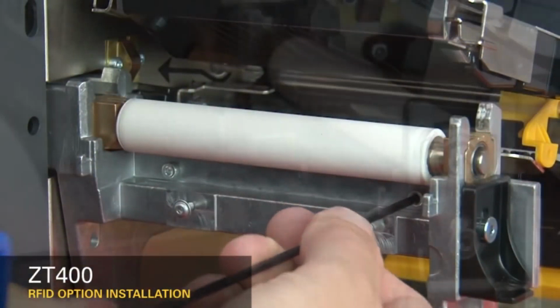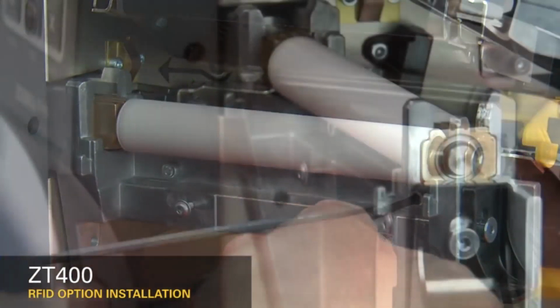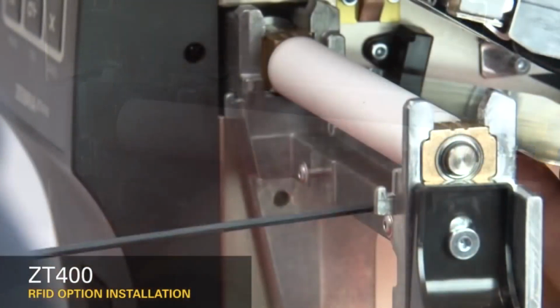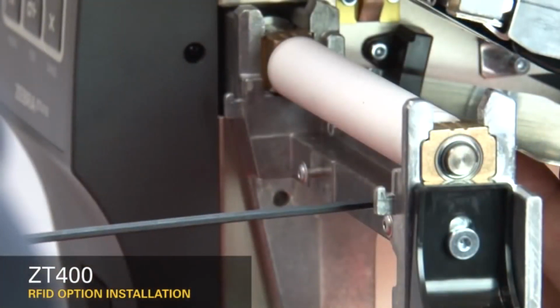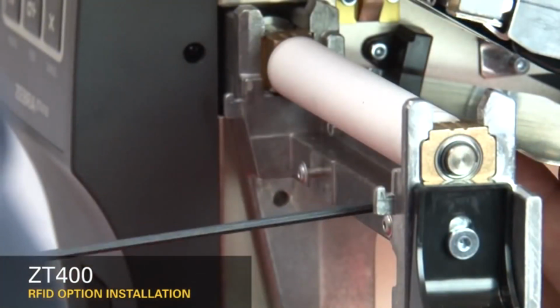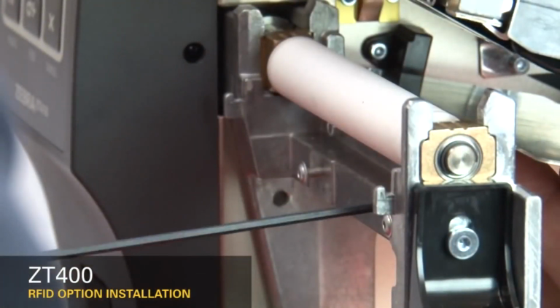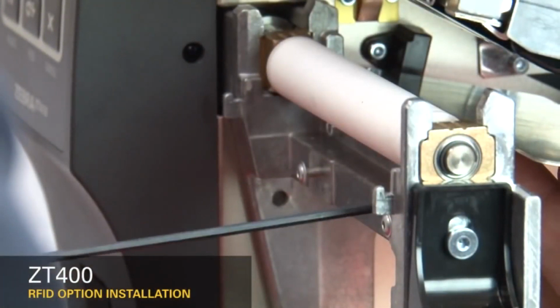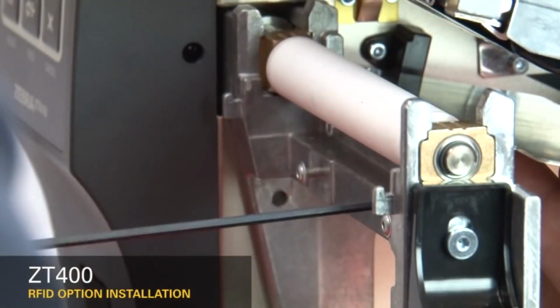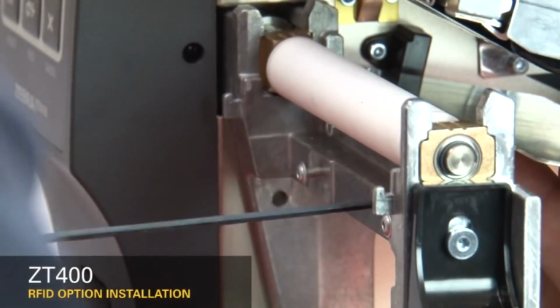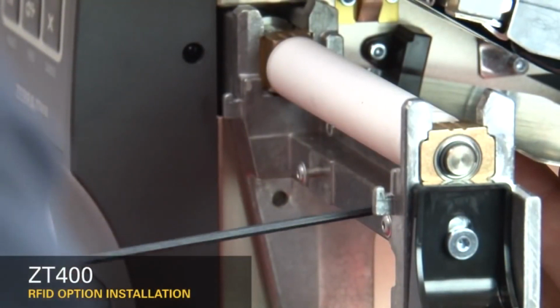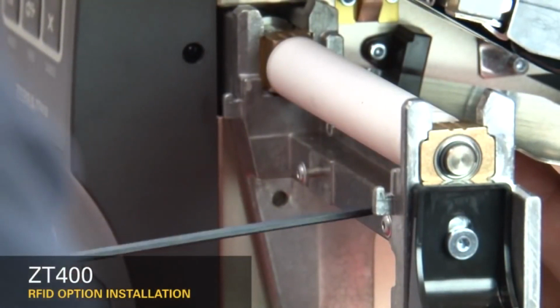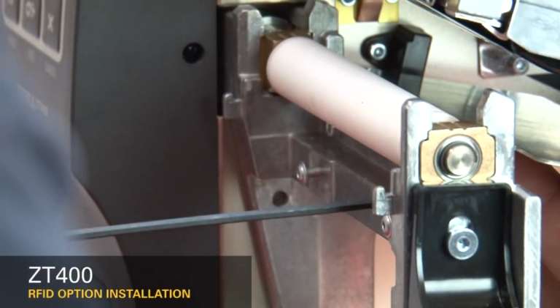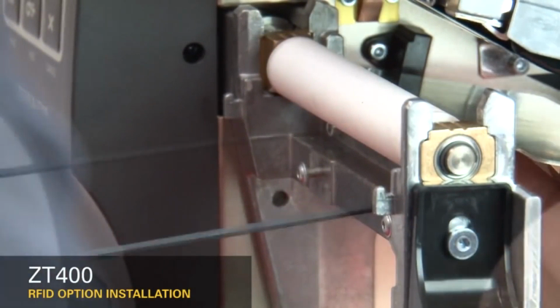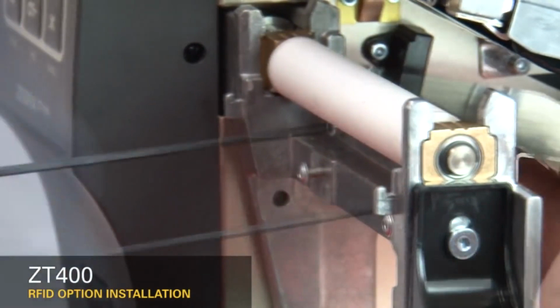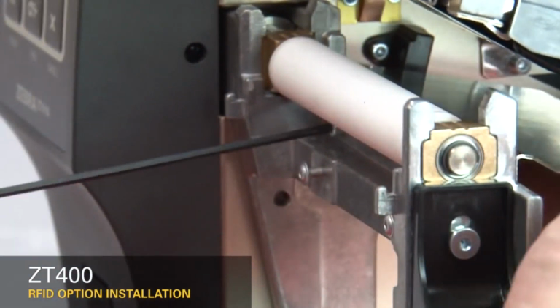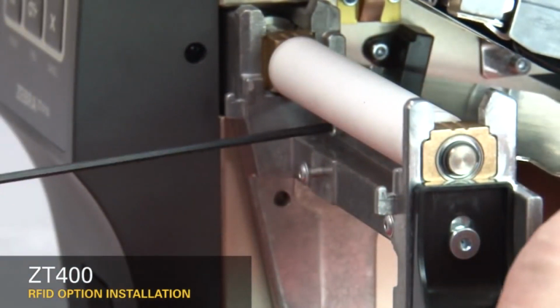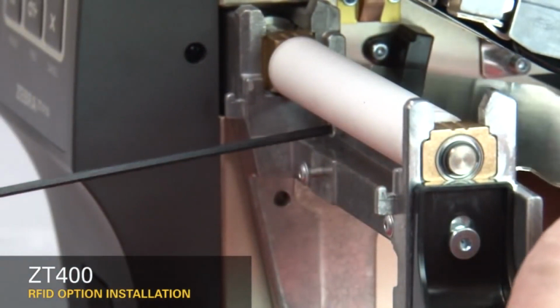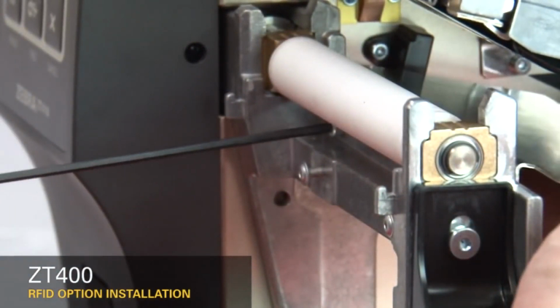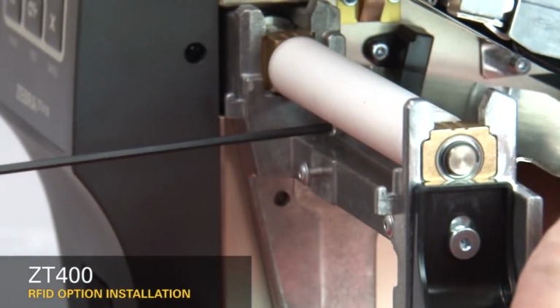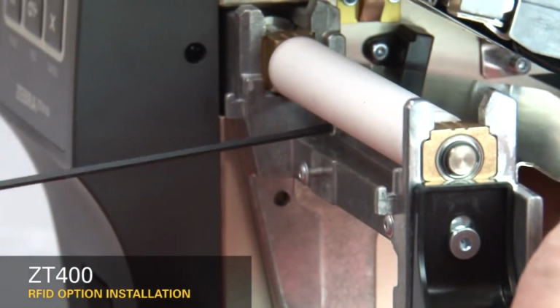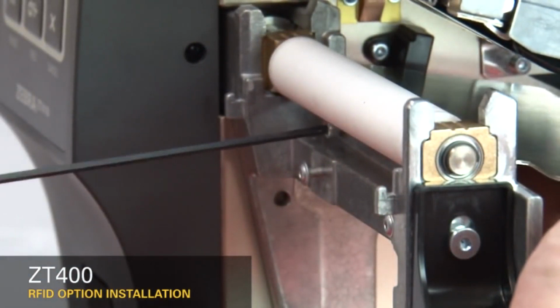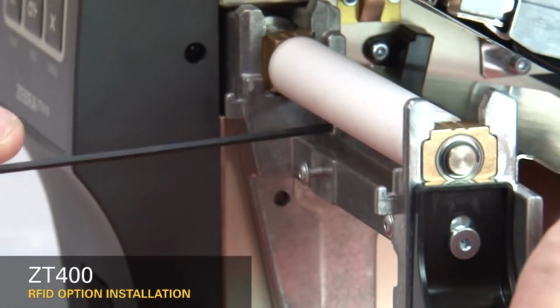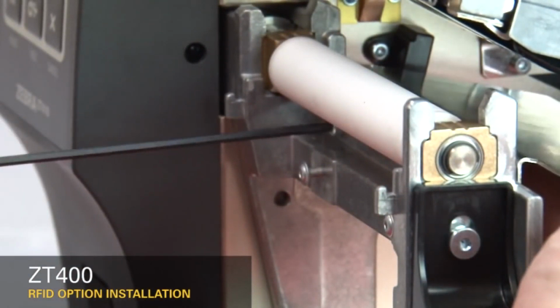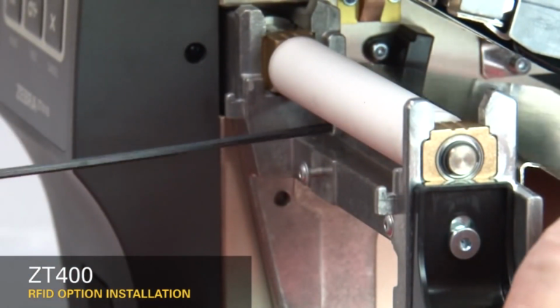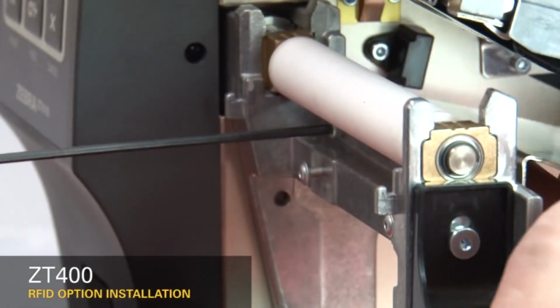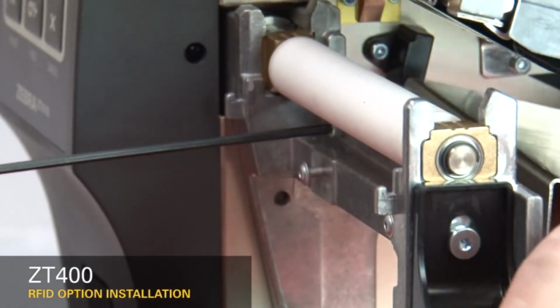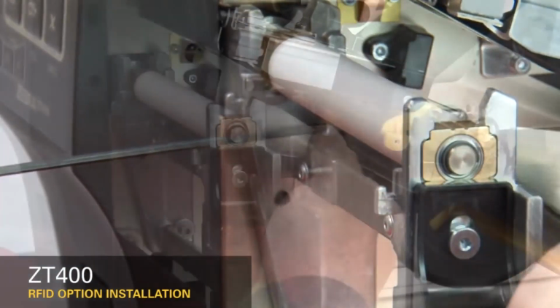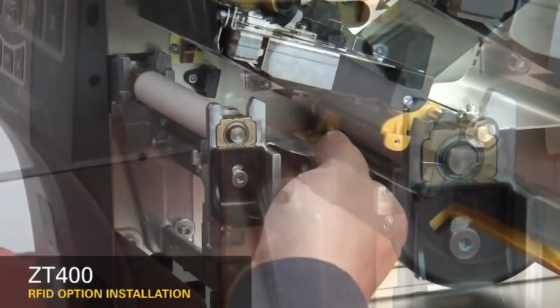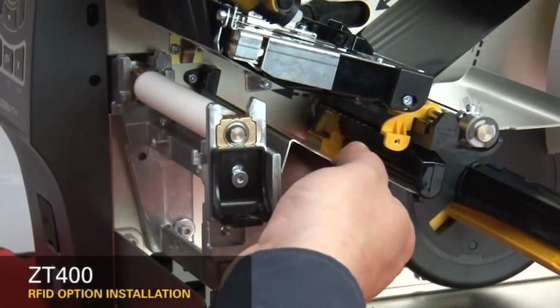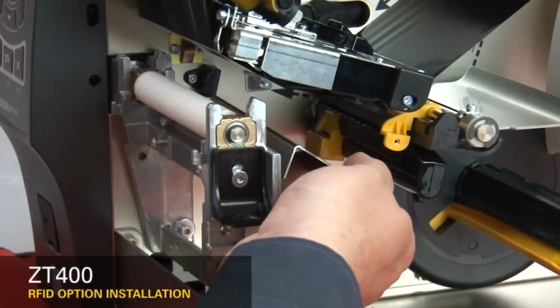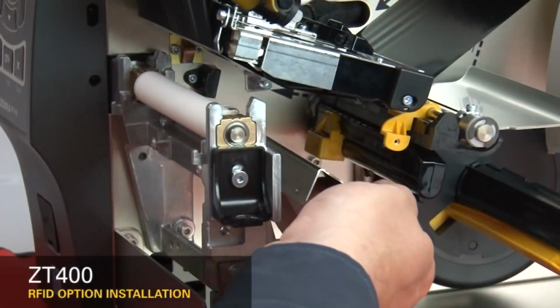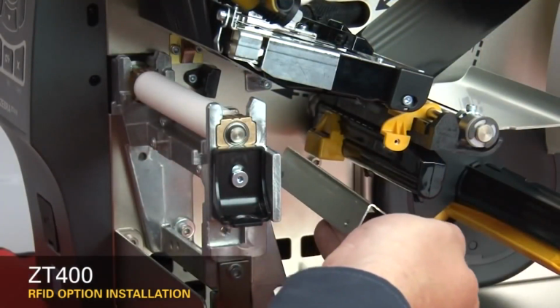Remove the two mounting screws on the media shelf. Slide the media shelf out.